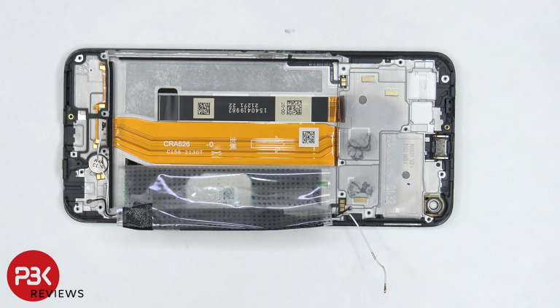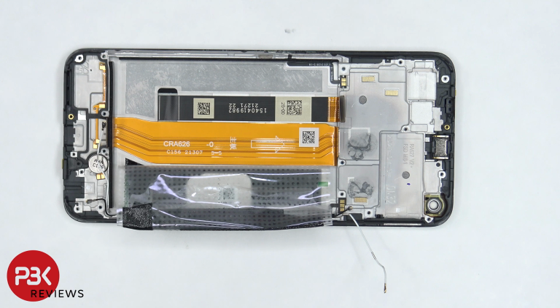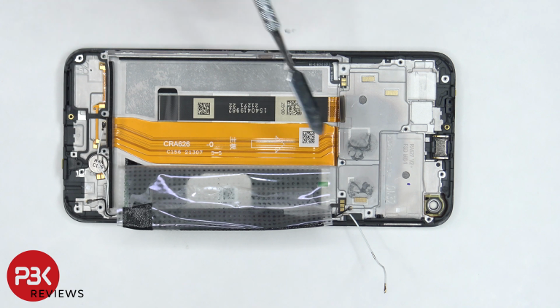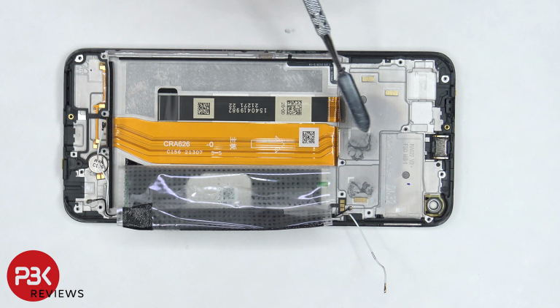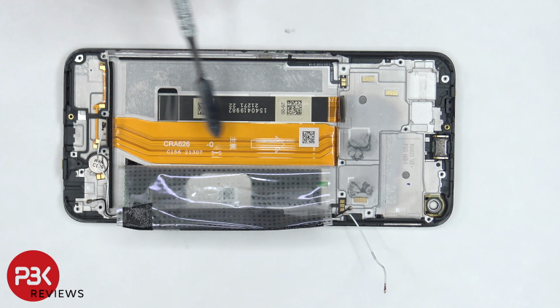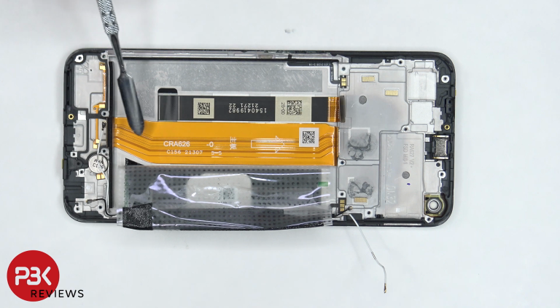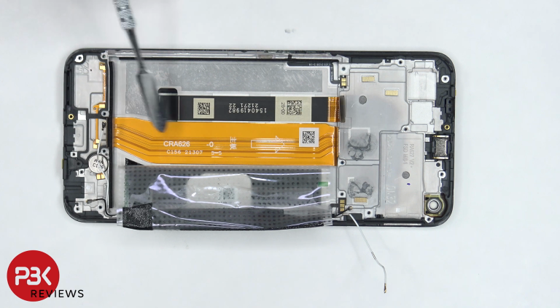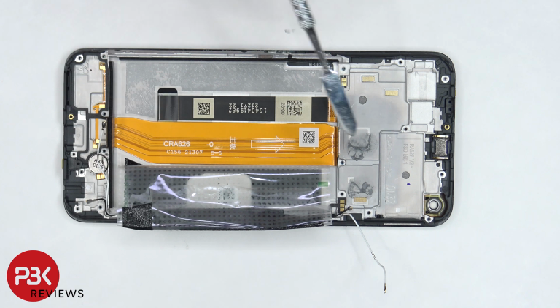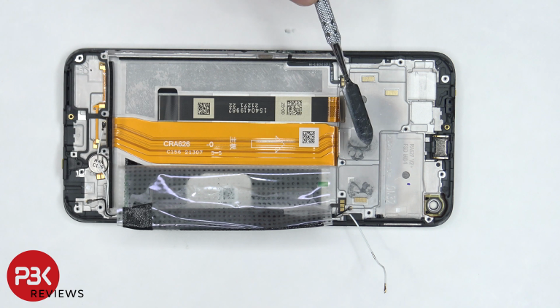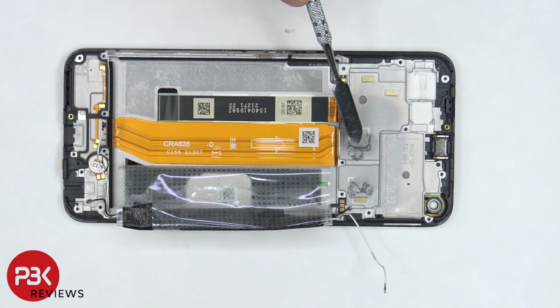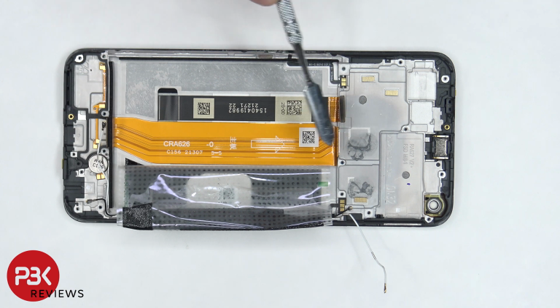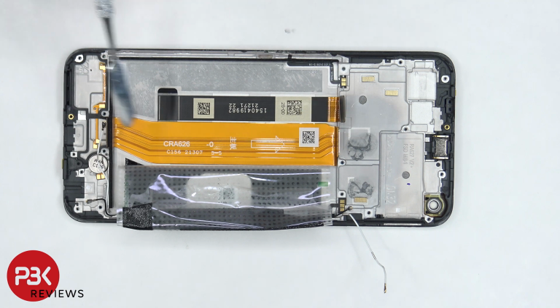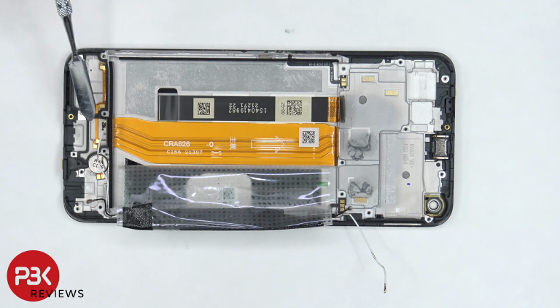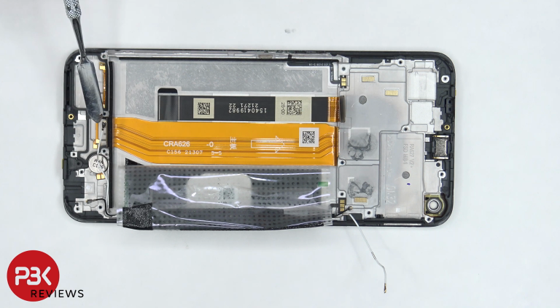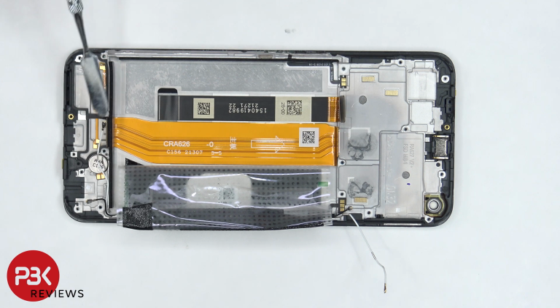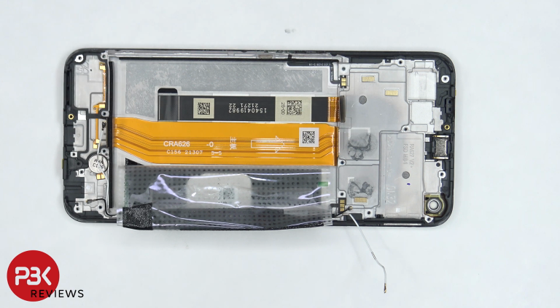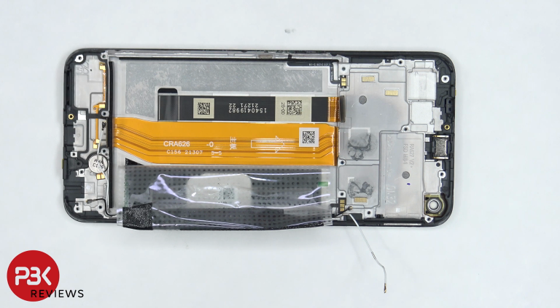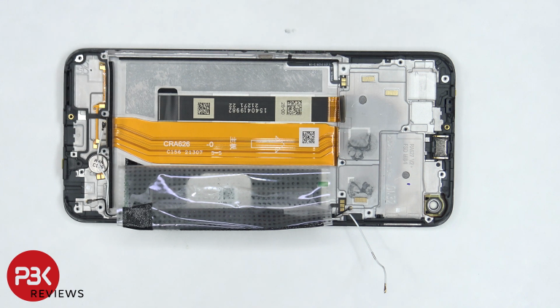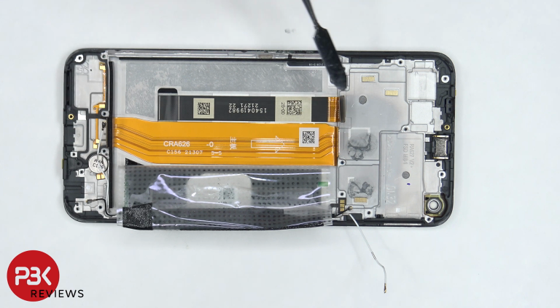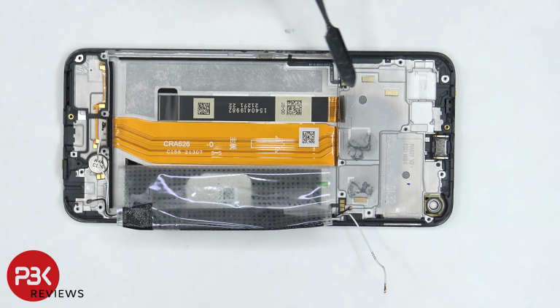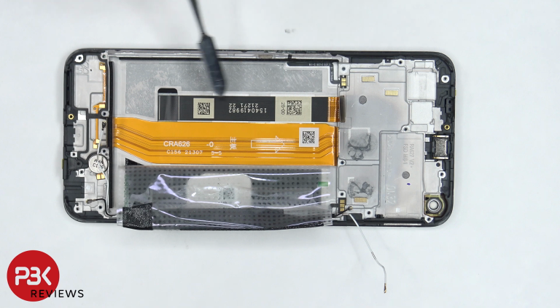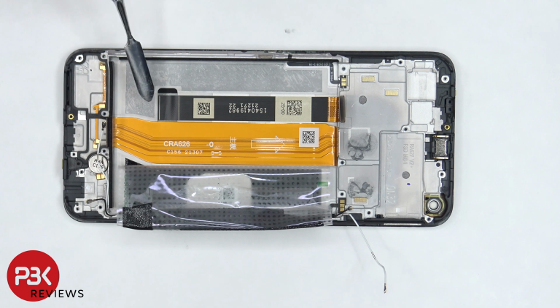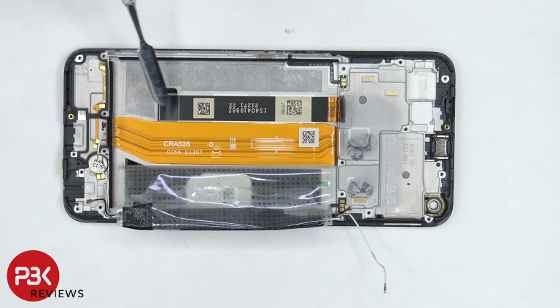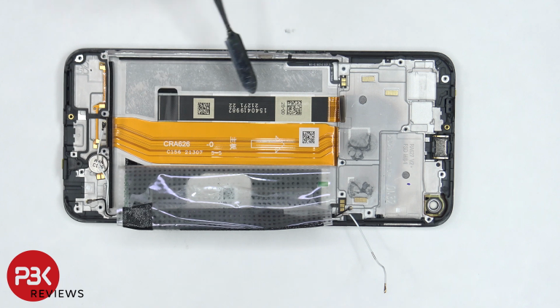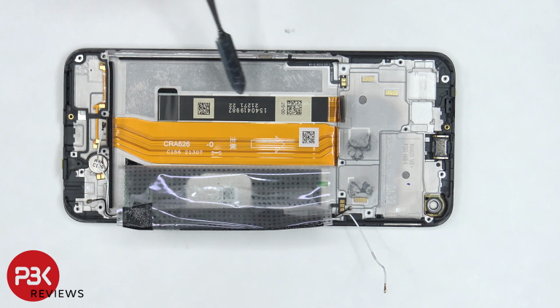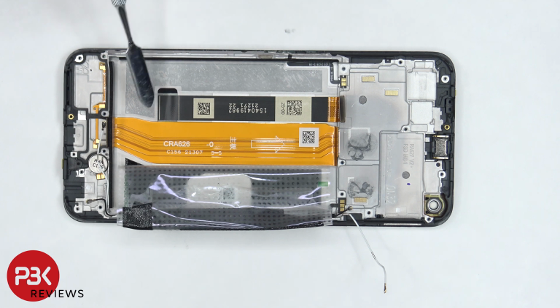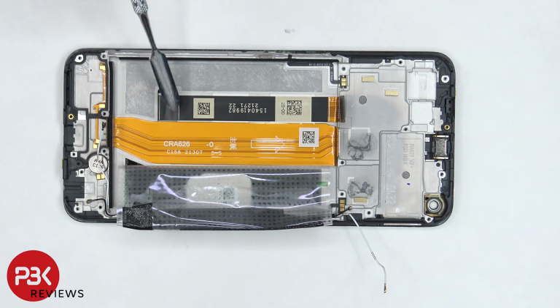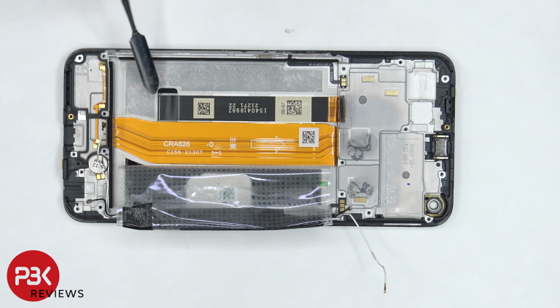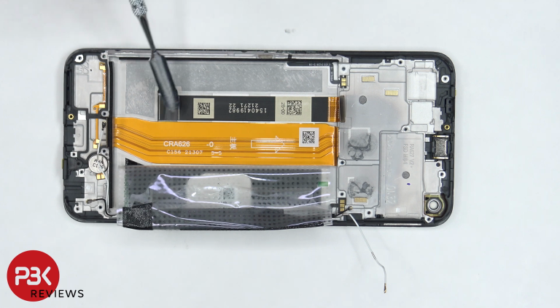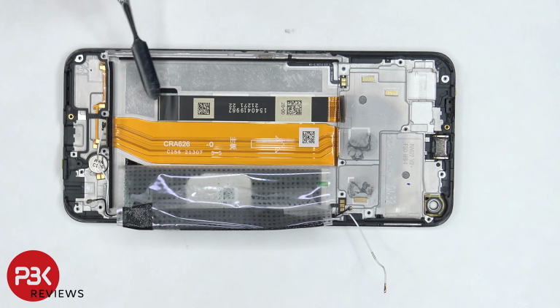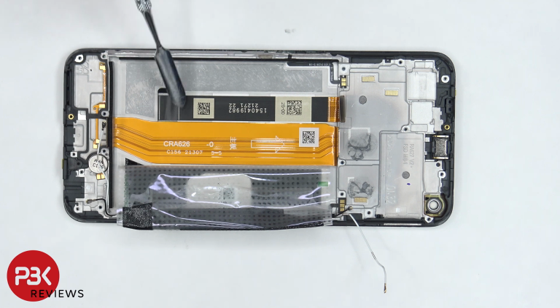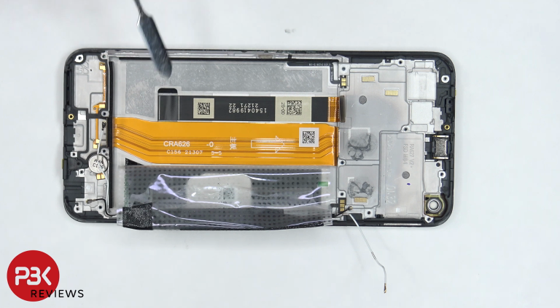Now that we have the battery adhesive tape pulled to the side, we can see this flex cable, which connects the main board to the subboard, as well as the screen cable over here, which is routed through an opening in the midframe.